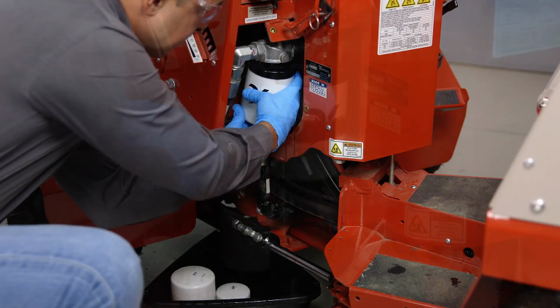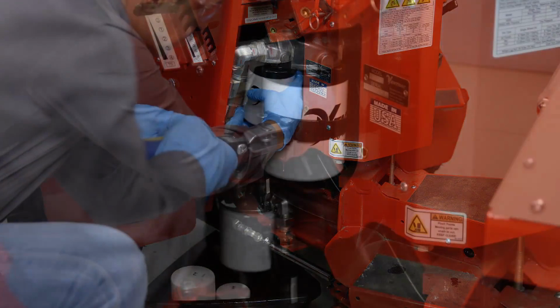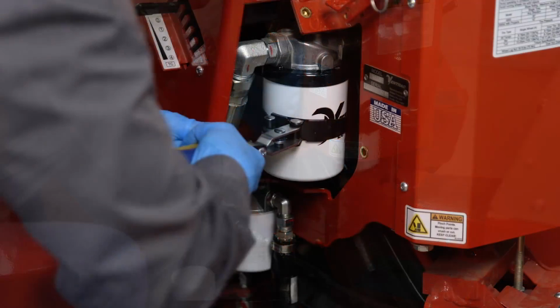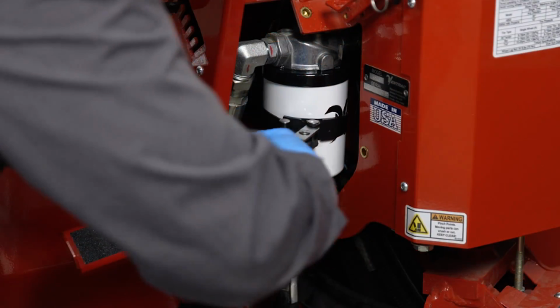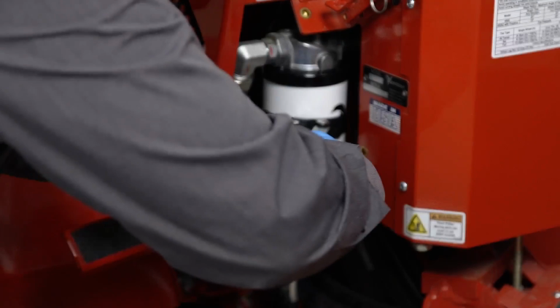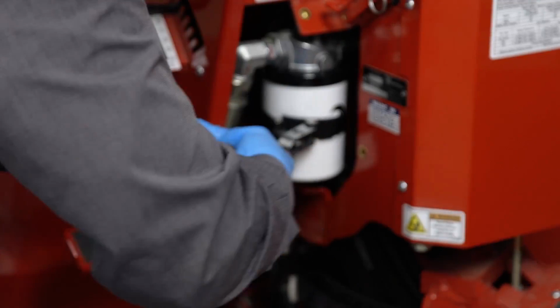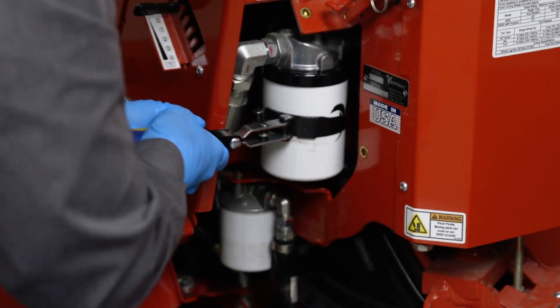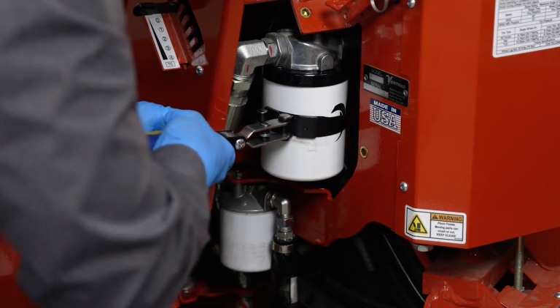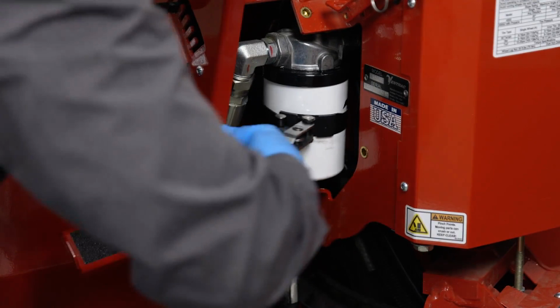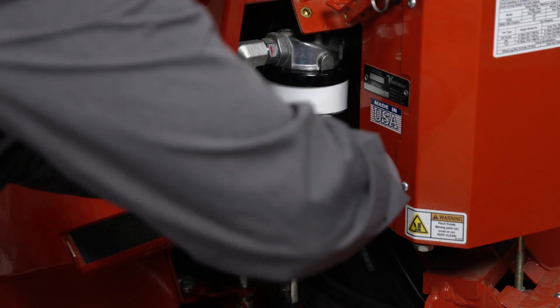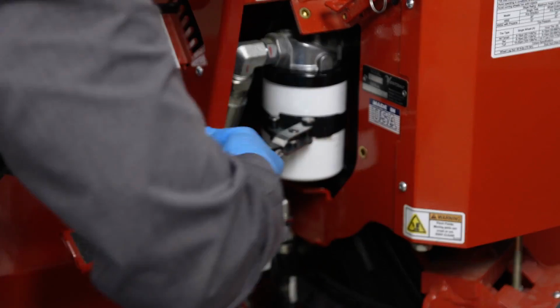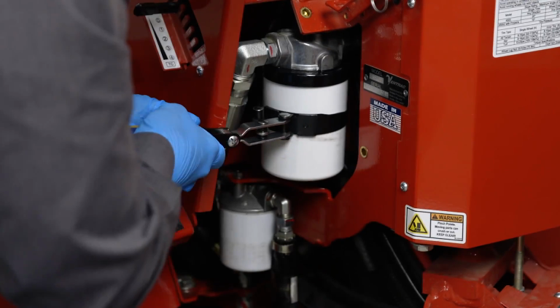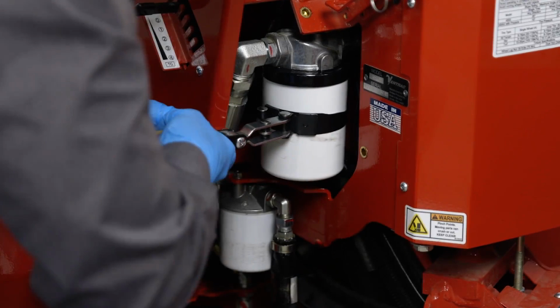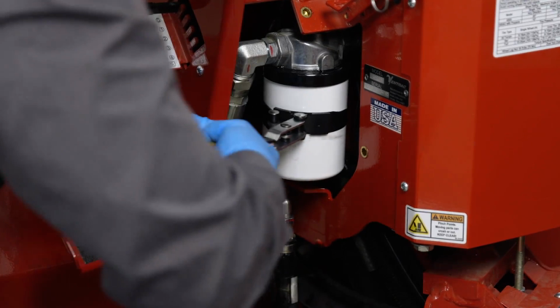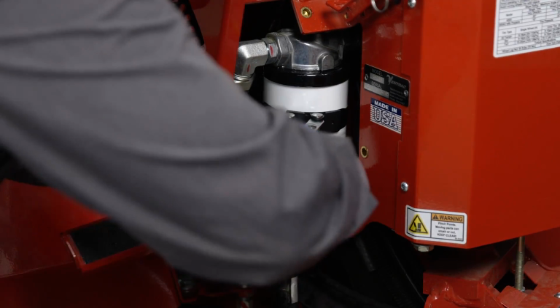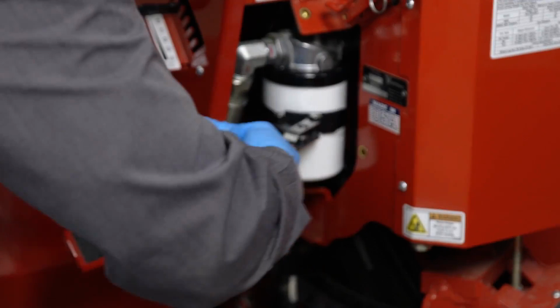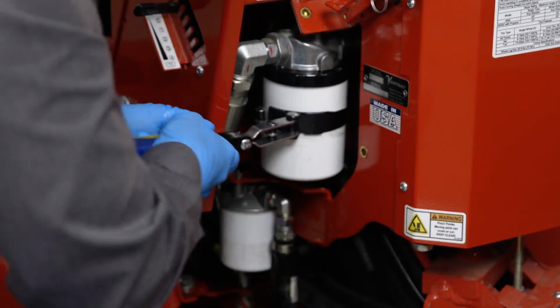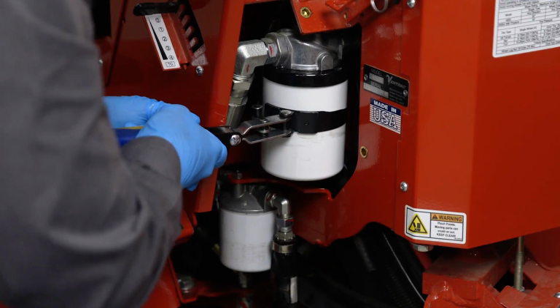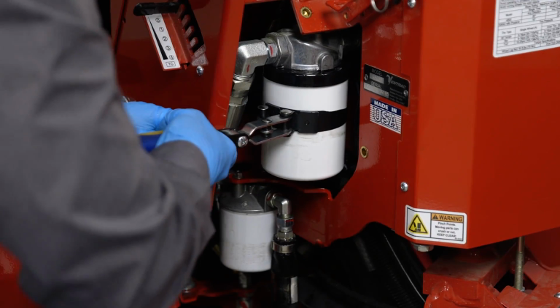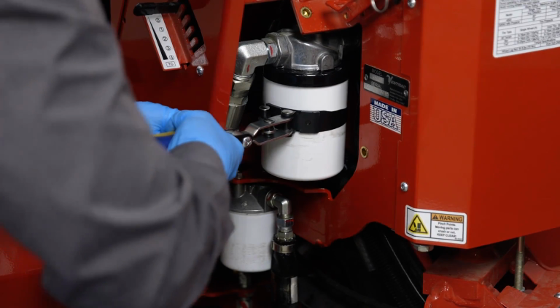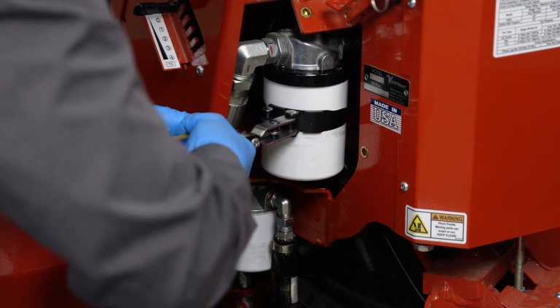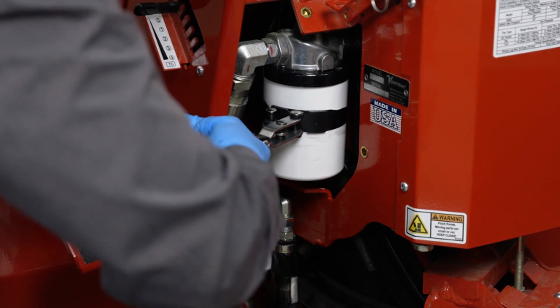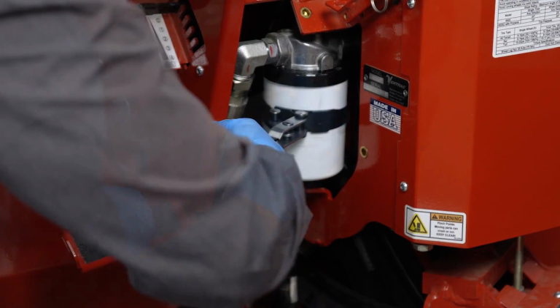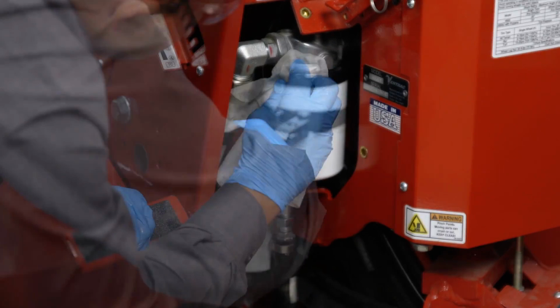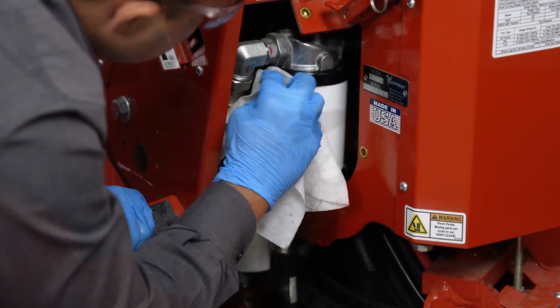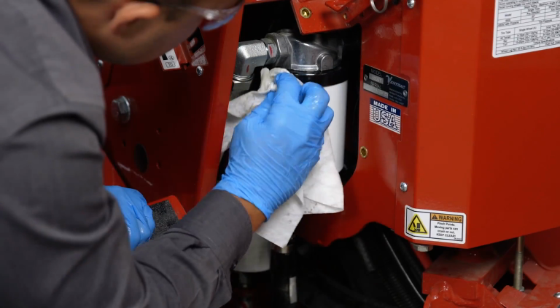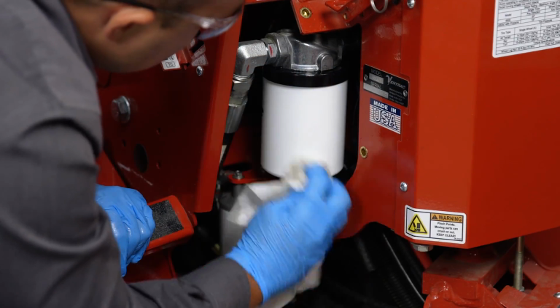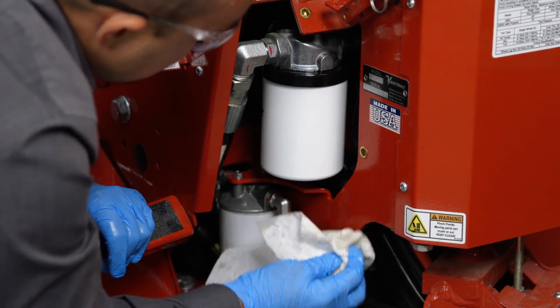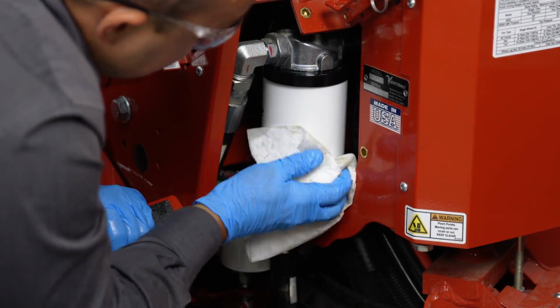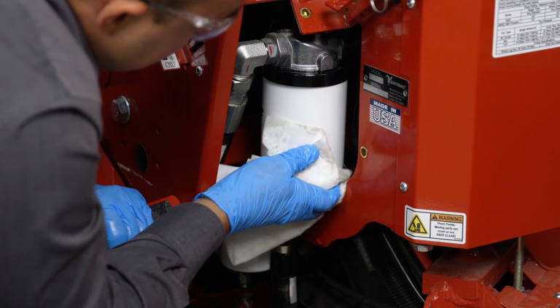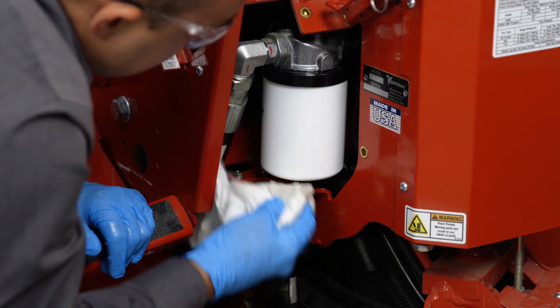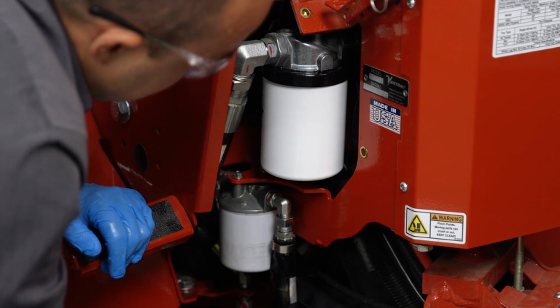Now that our 25 micron filter is installed hand tight, we want to tighten it an additional three quarters of a turn.